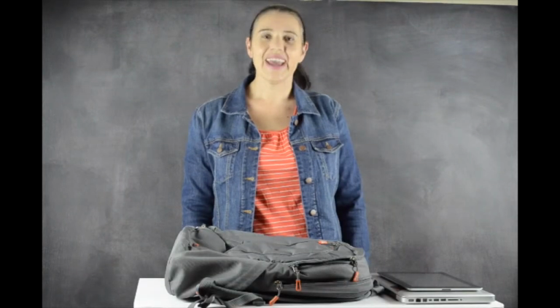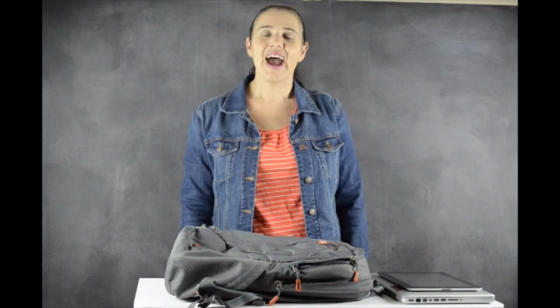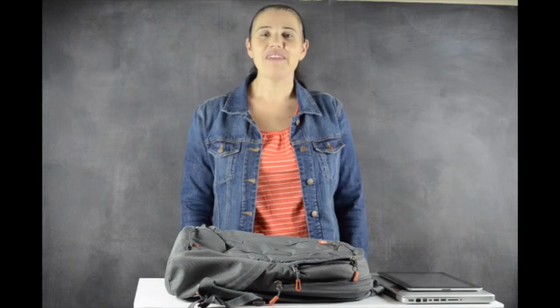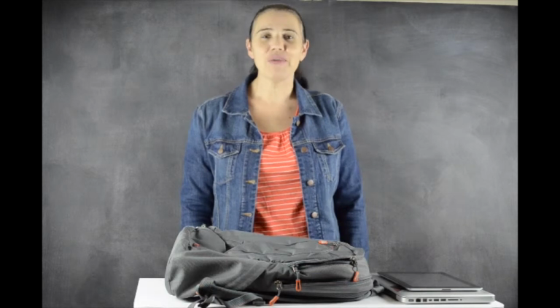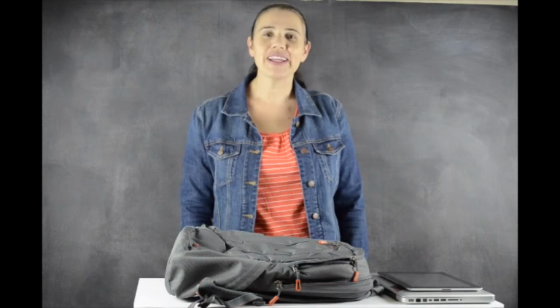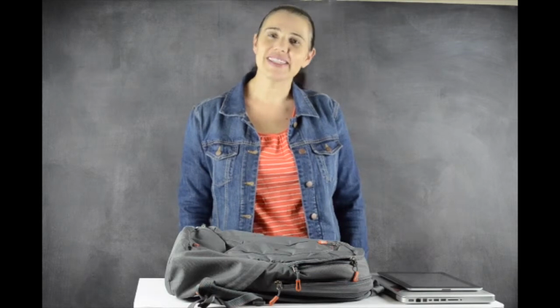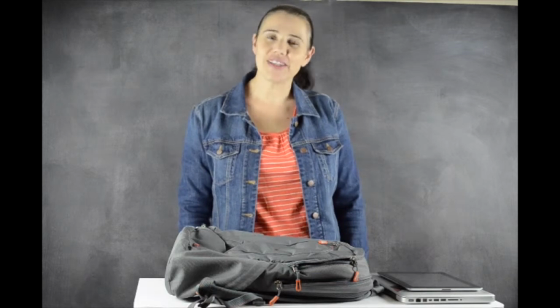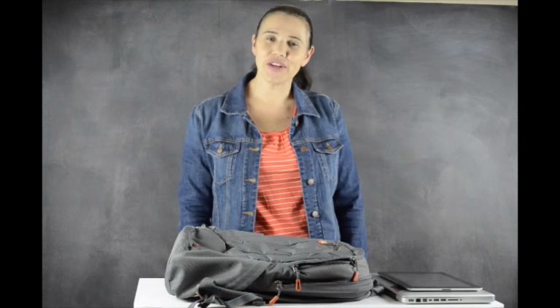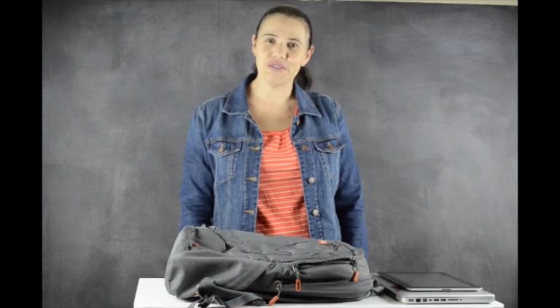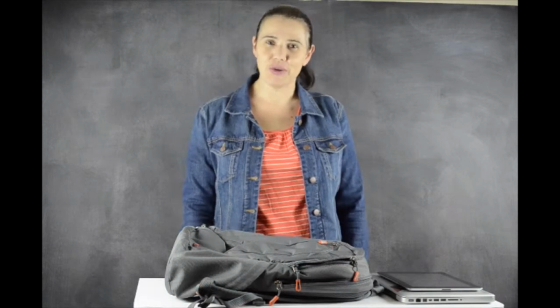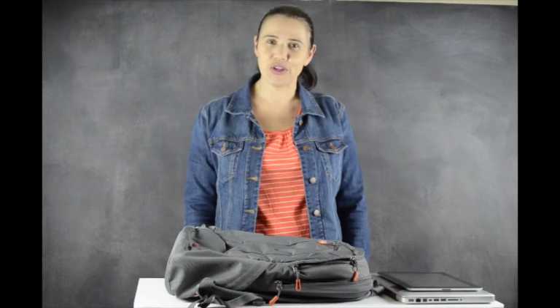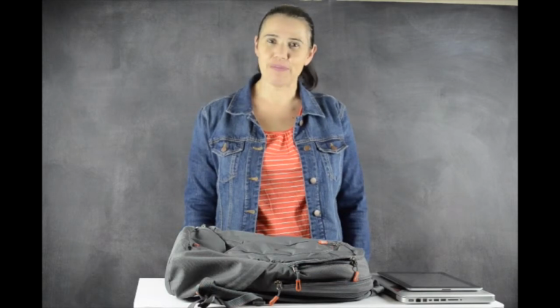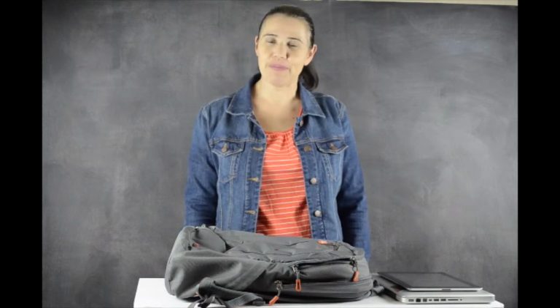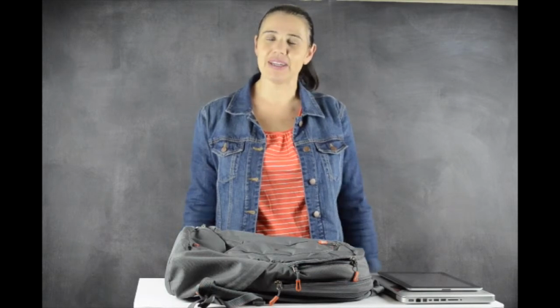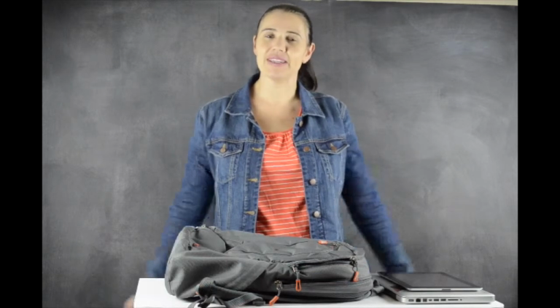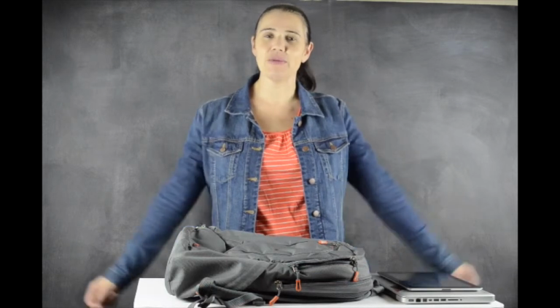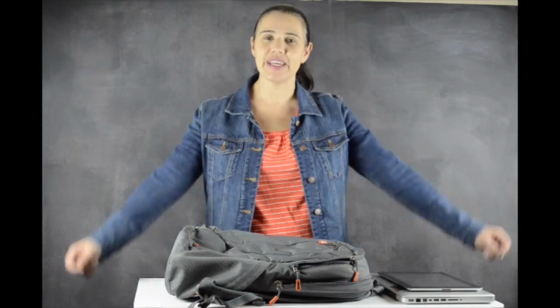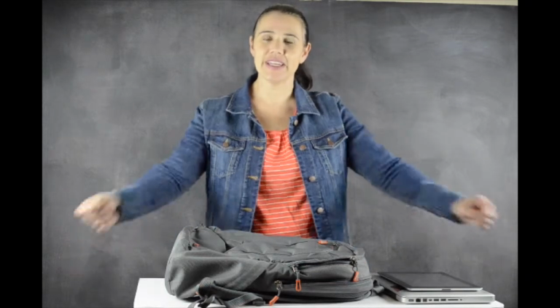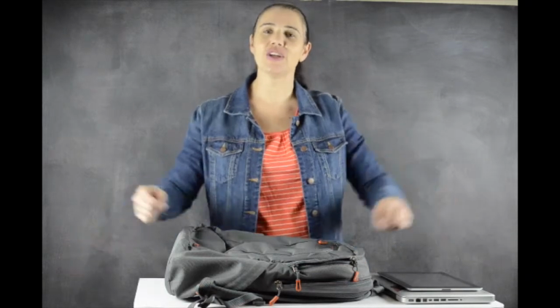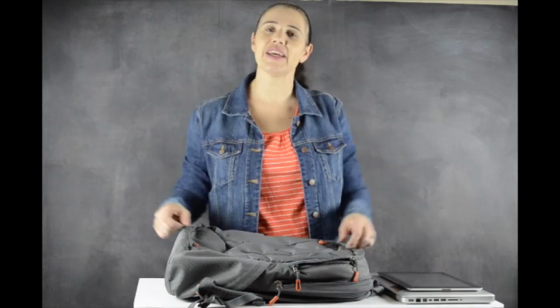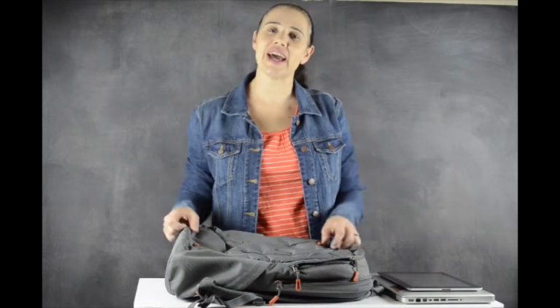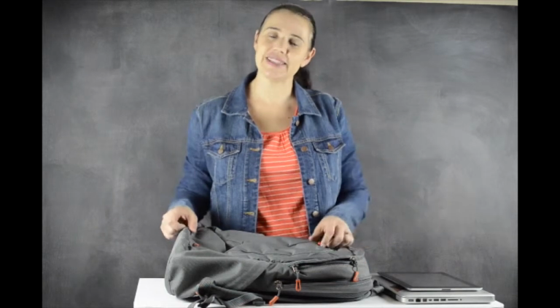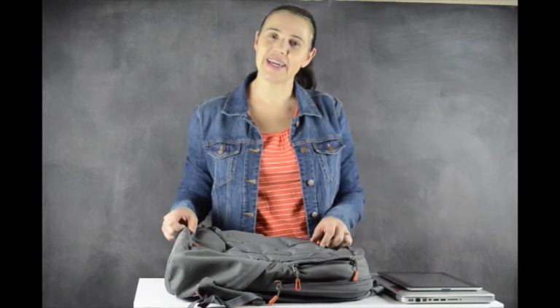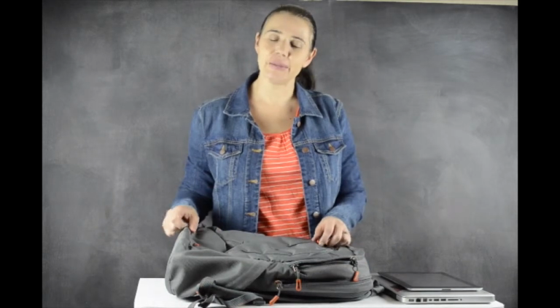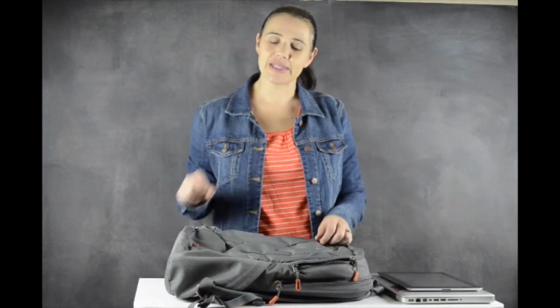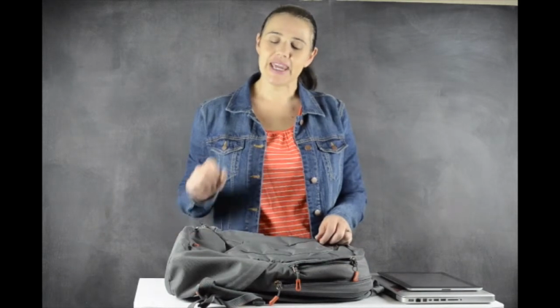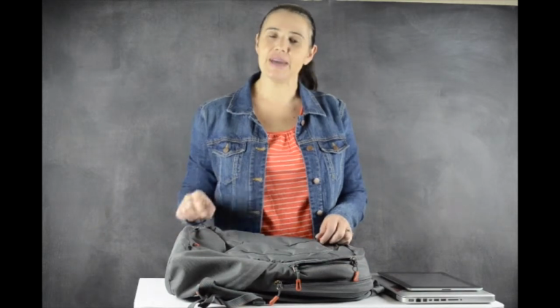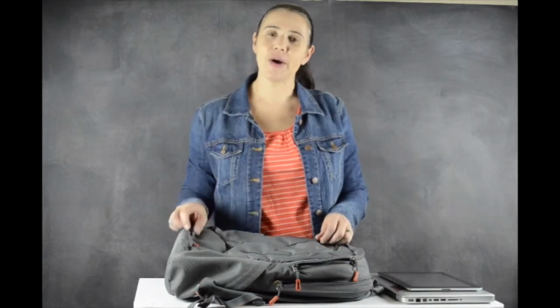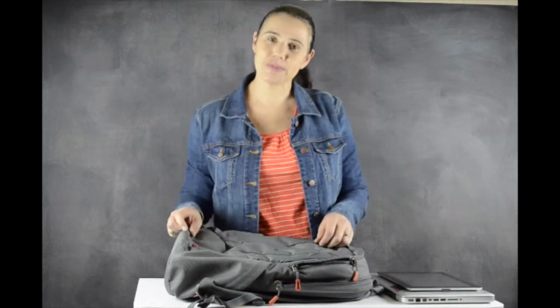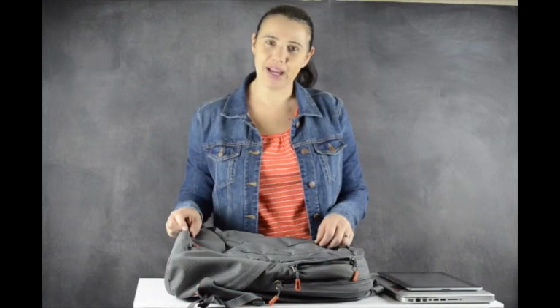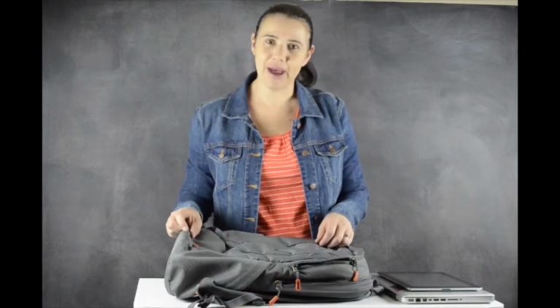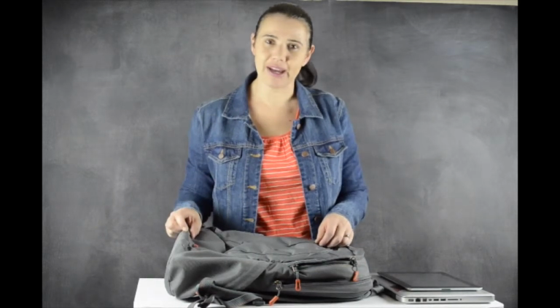Hi everyone, it's Lisa Arneal from Growing Your Baby and today we're taking a look at STM's Impulse Backpack.